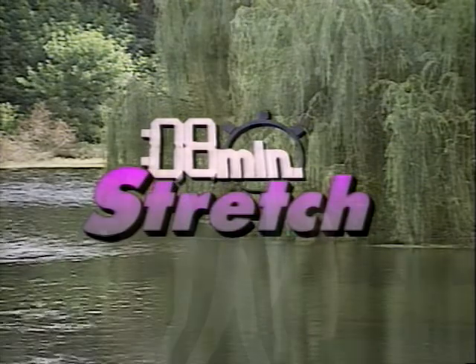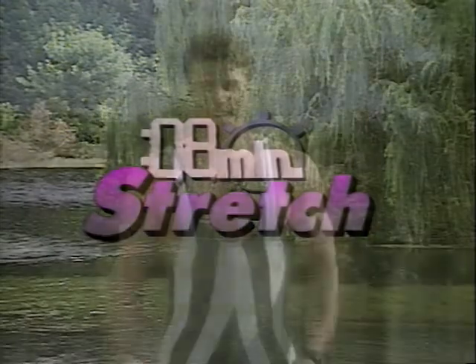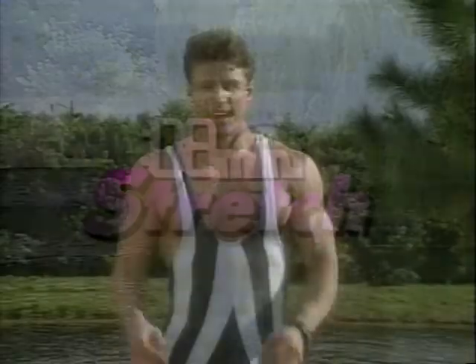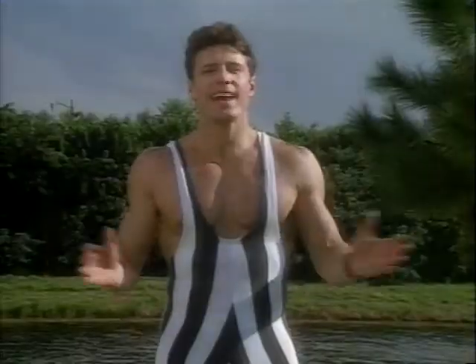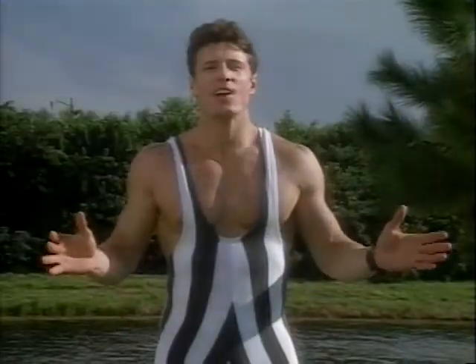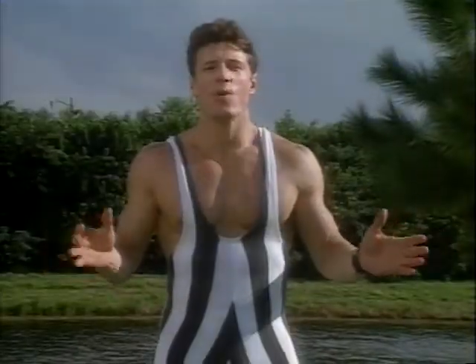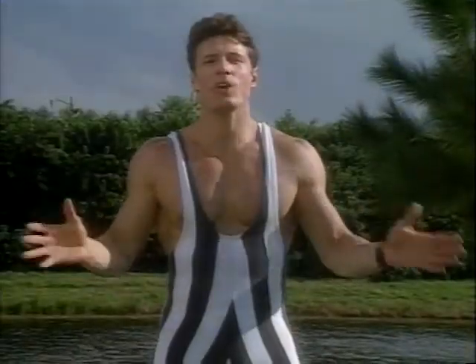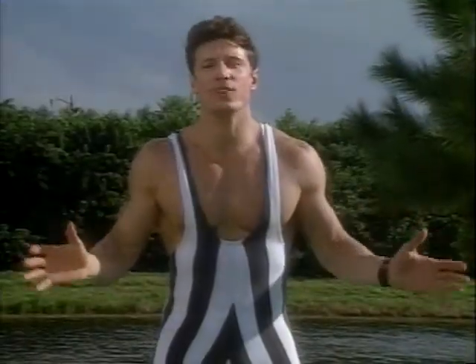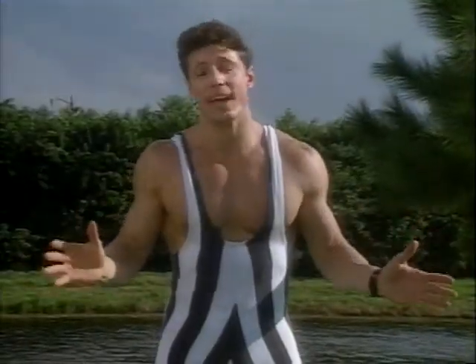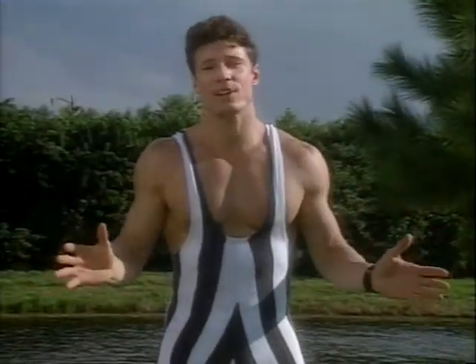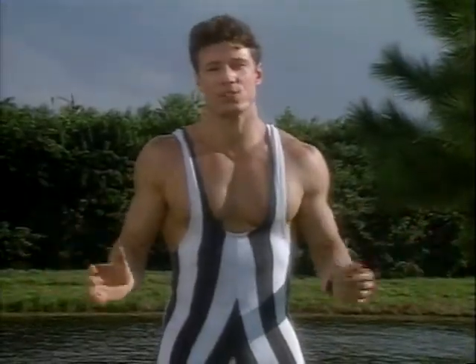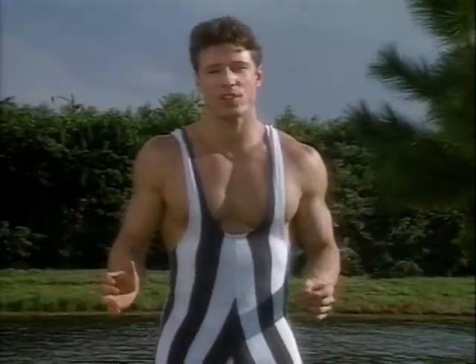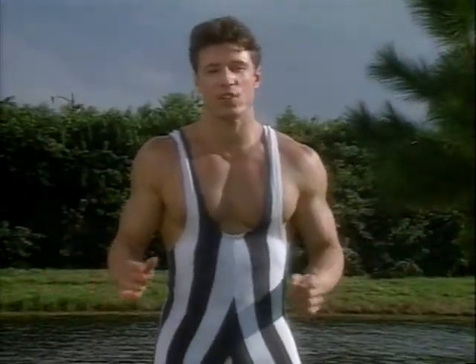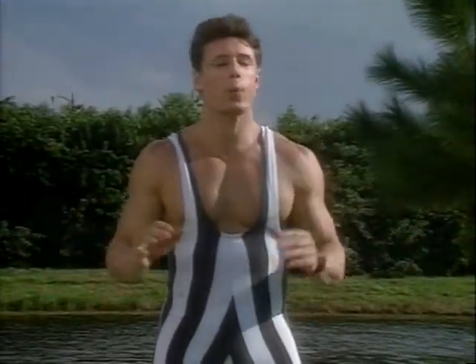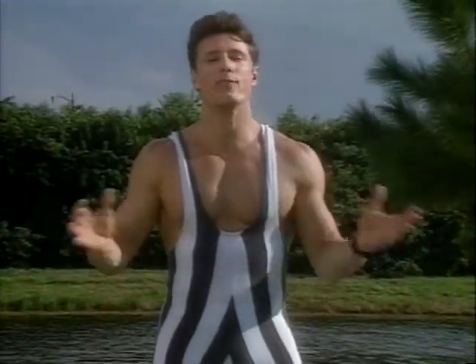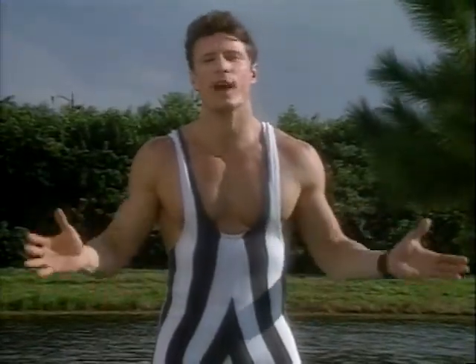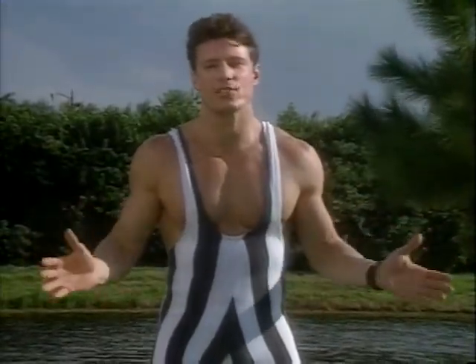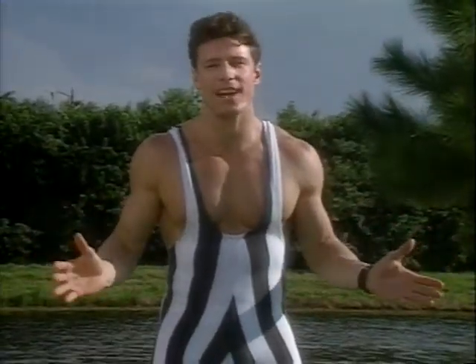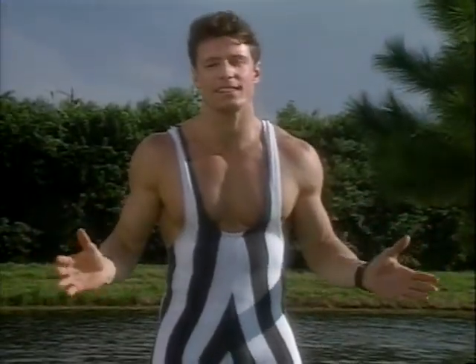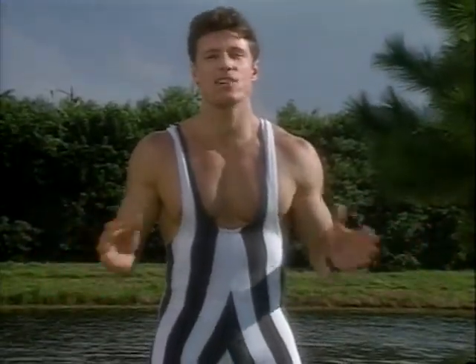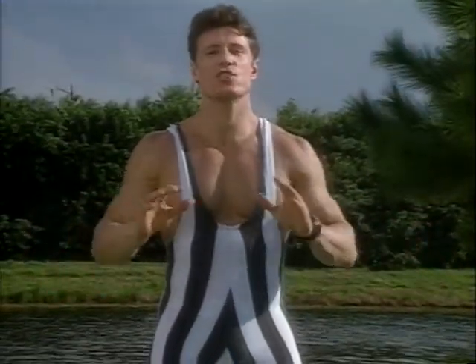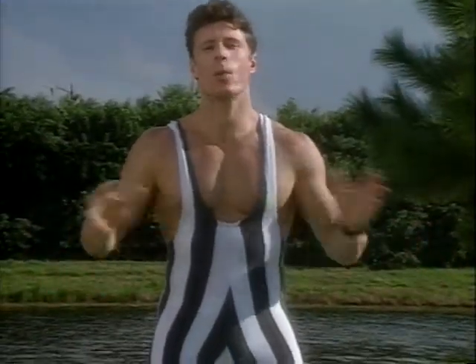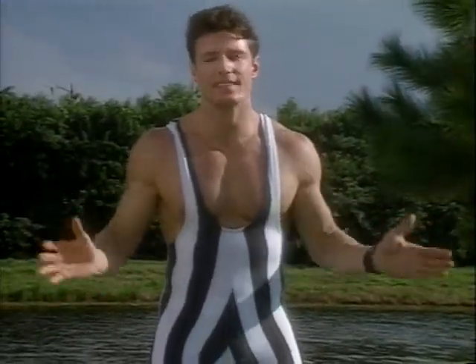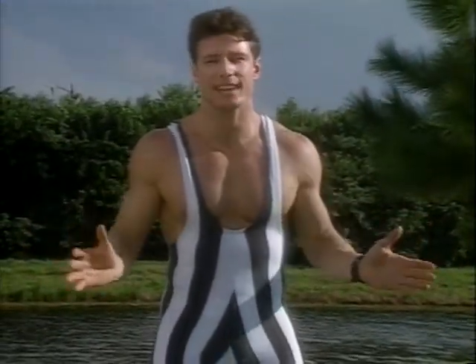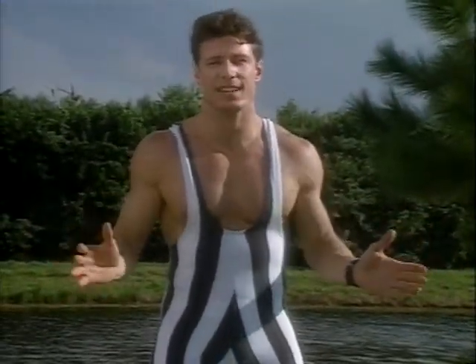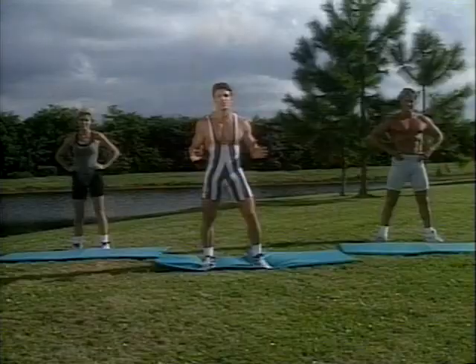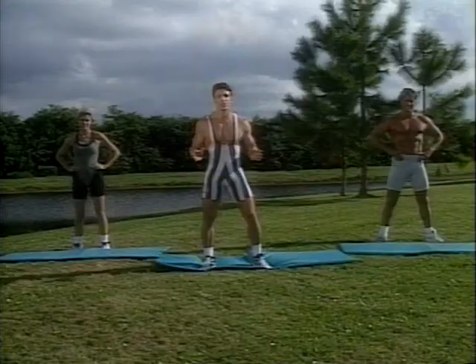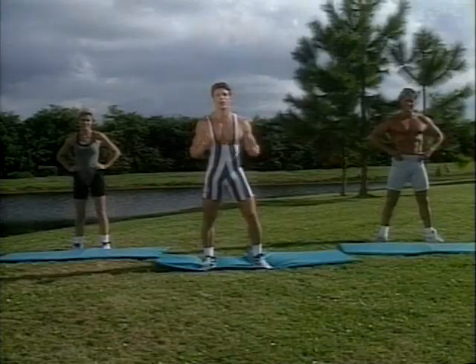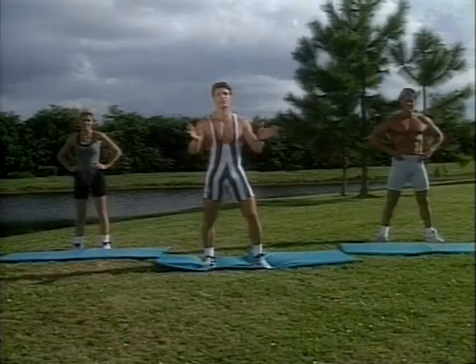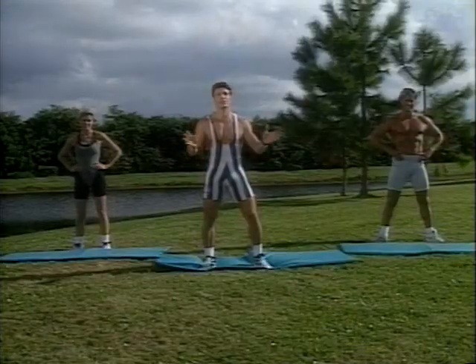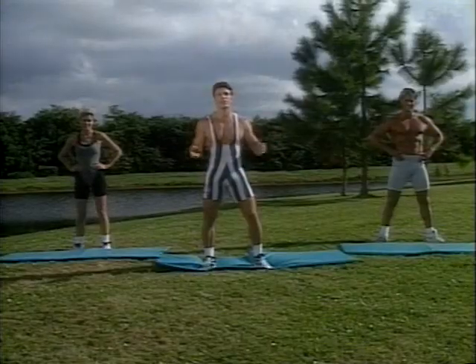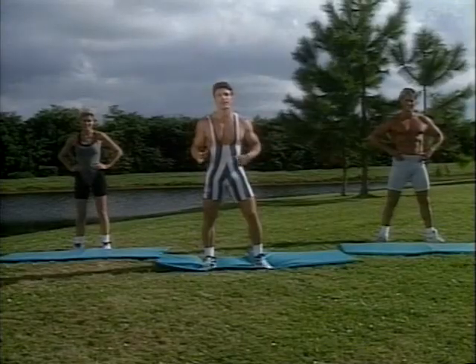Hey gang, welcome to your eight-minute stretch — 24 exercises, just 20 seconds each. We're gonna get you in great, flexible condition.